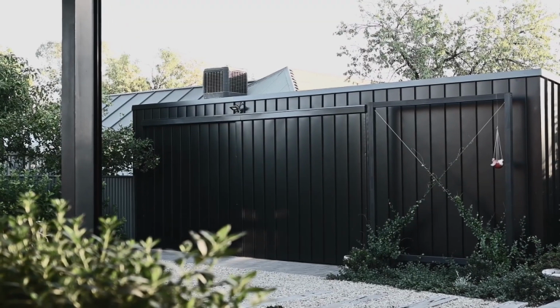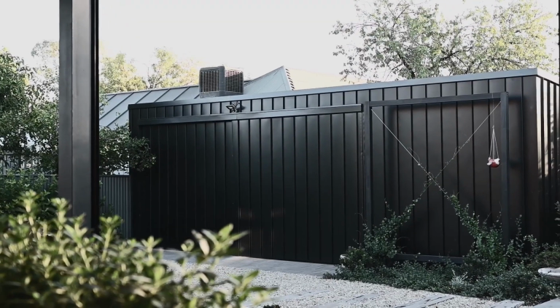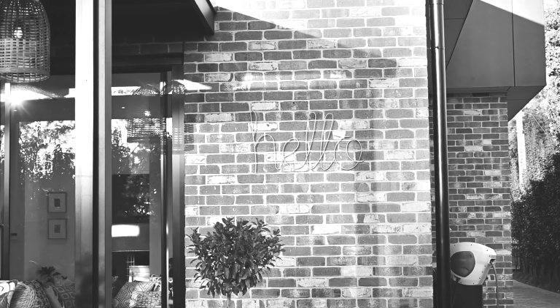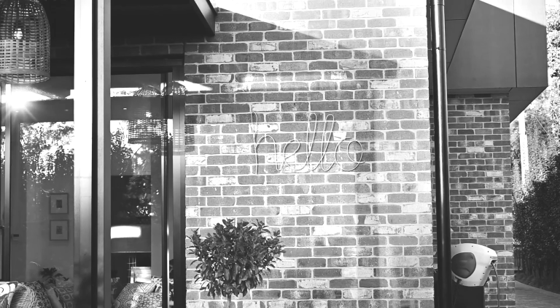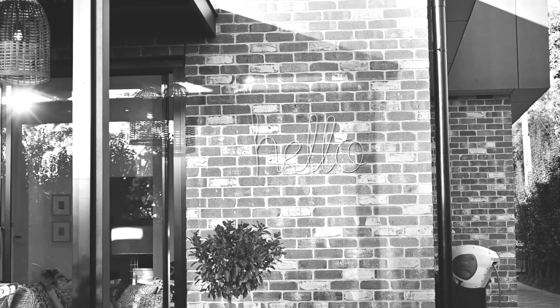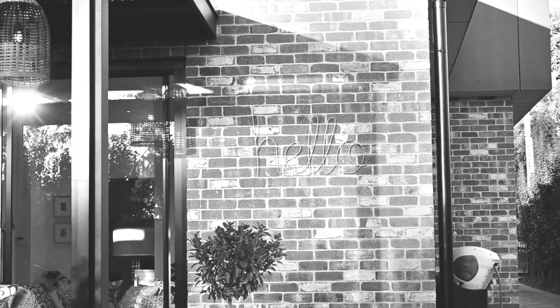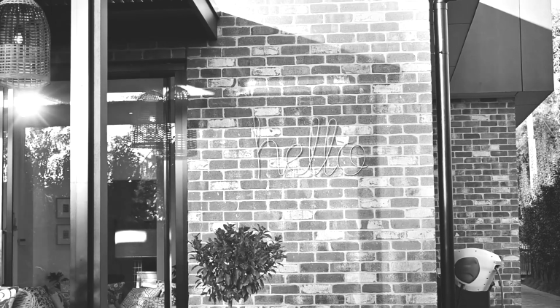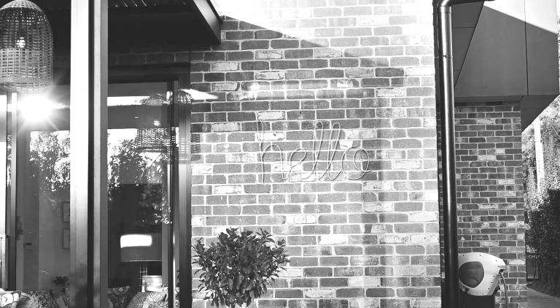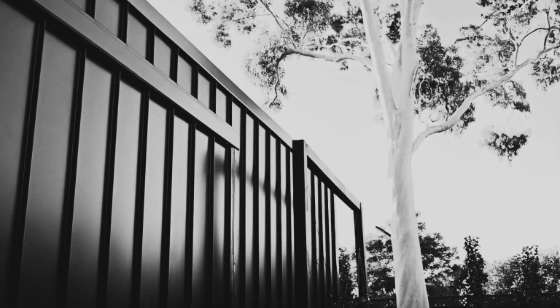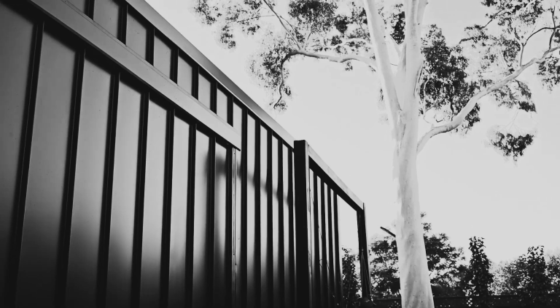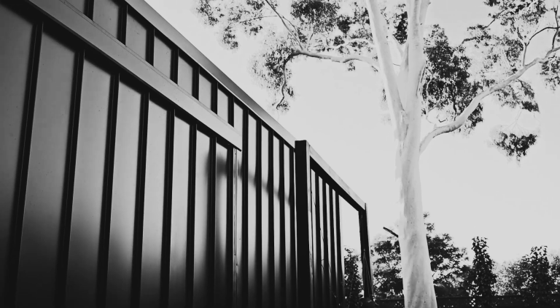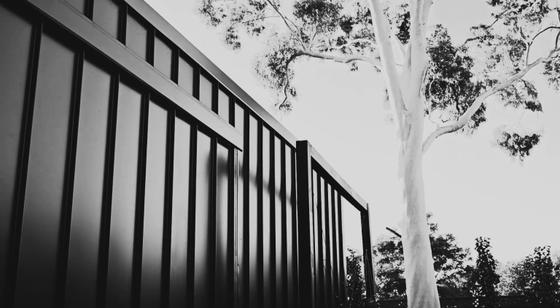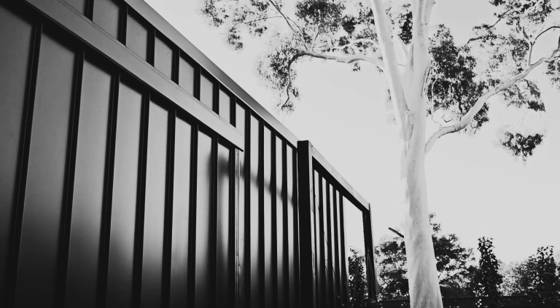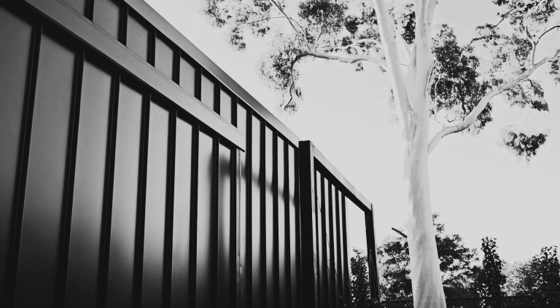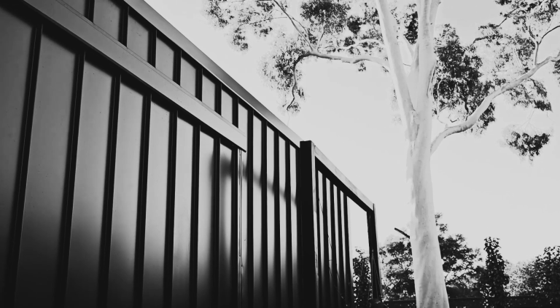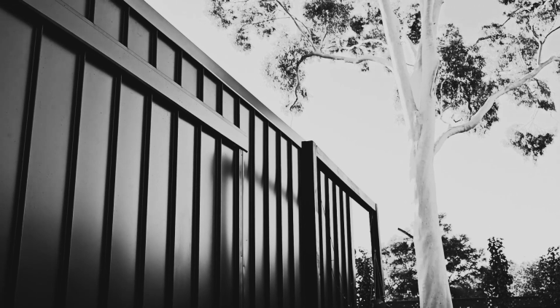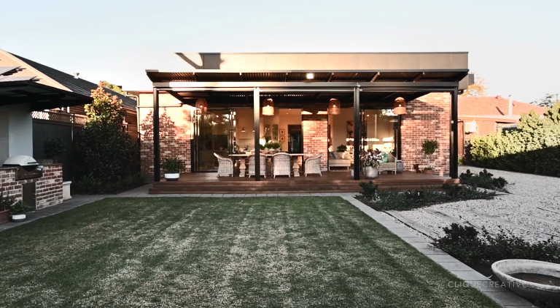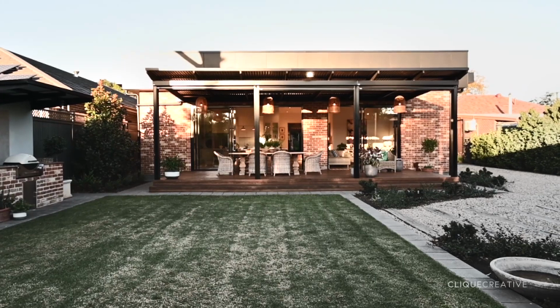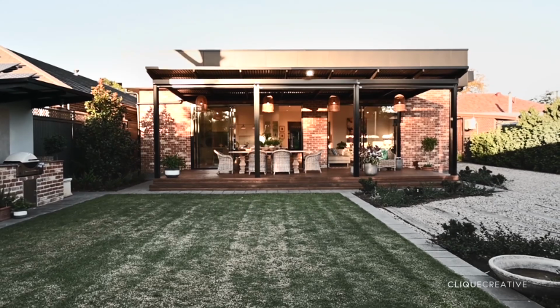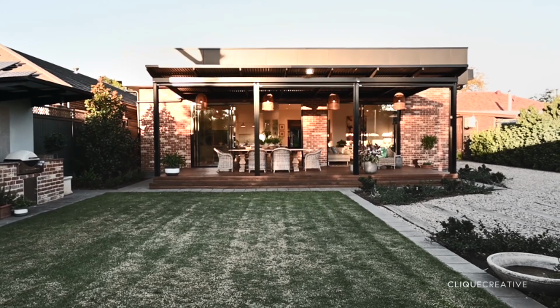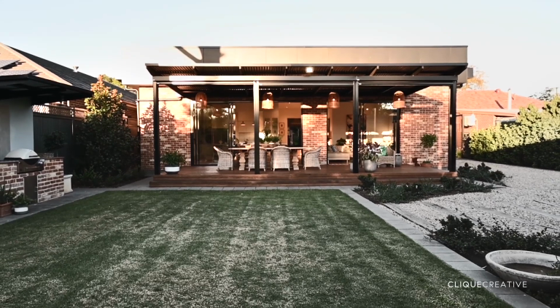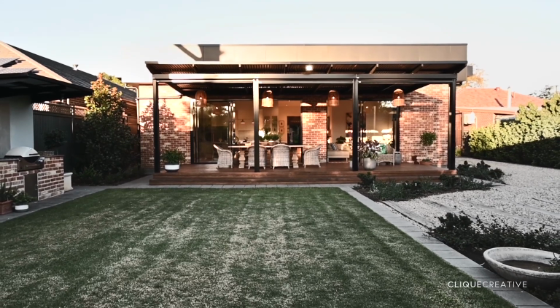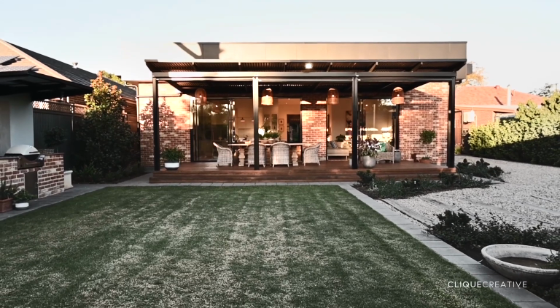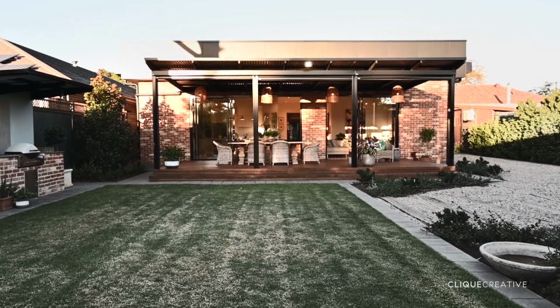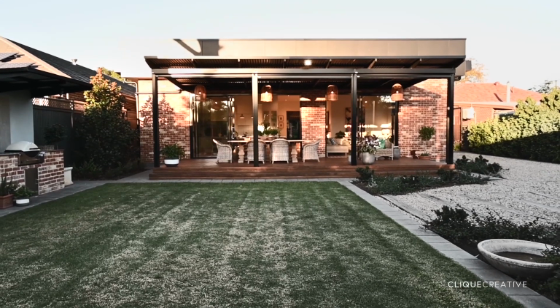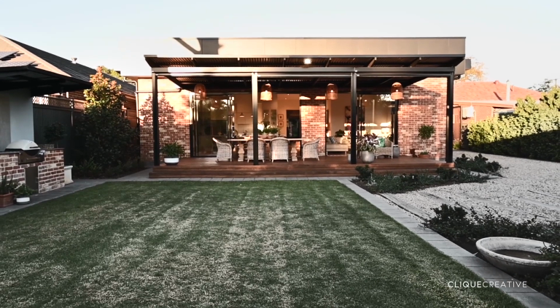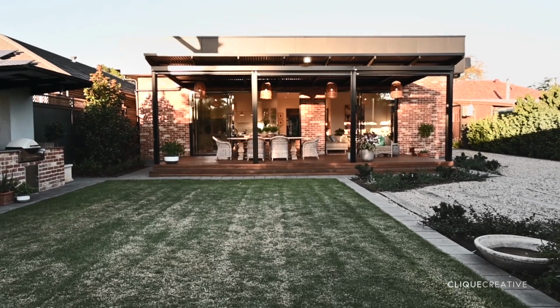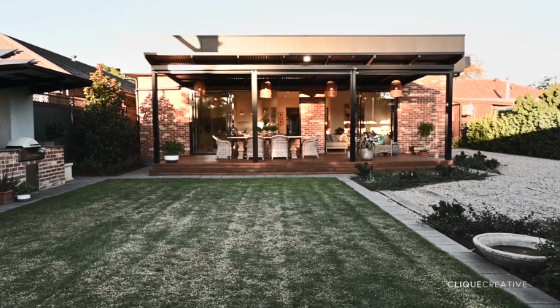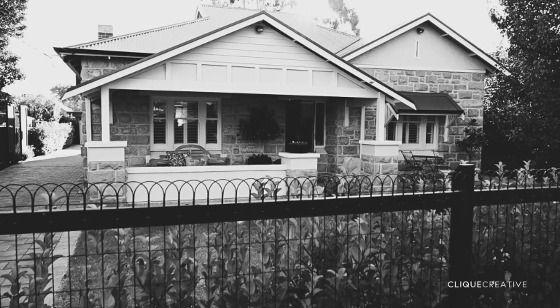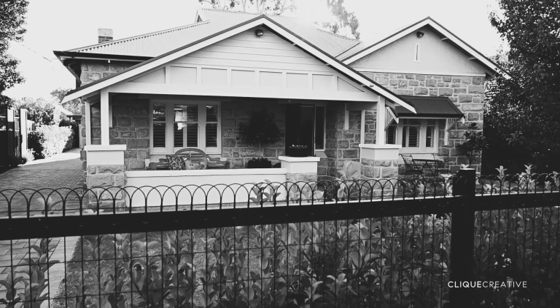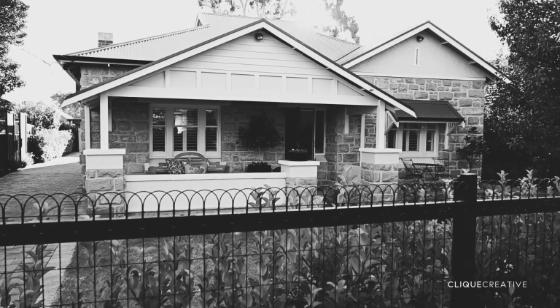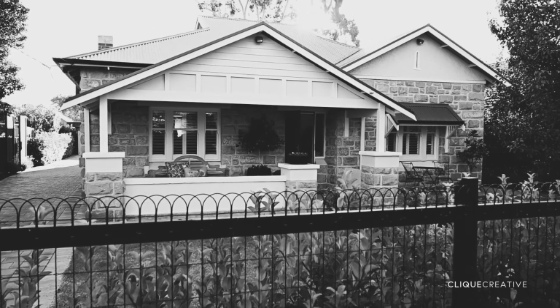The perfect blend of form and function in this sublime family home, located in a spectacular near-city location.